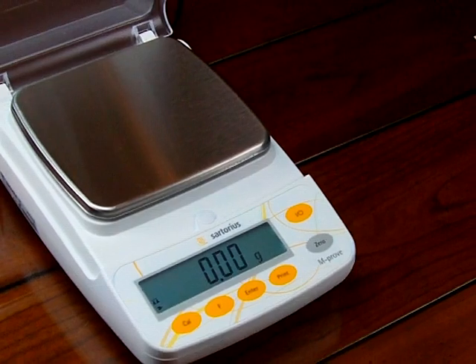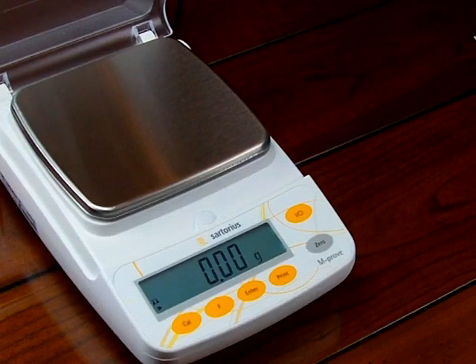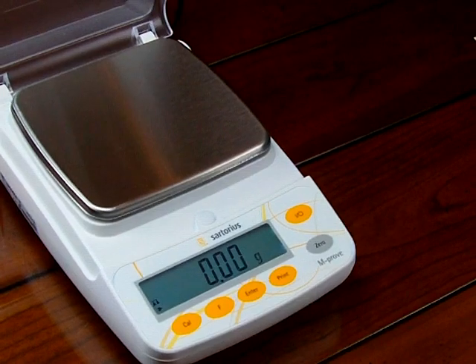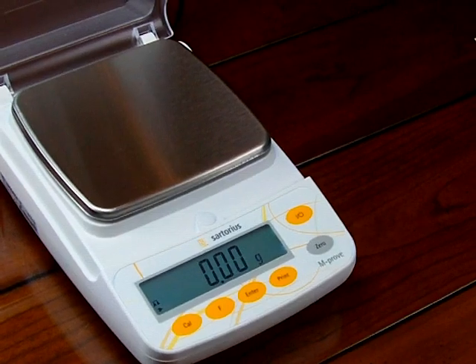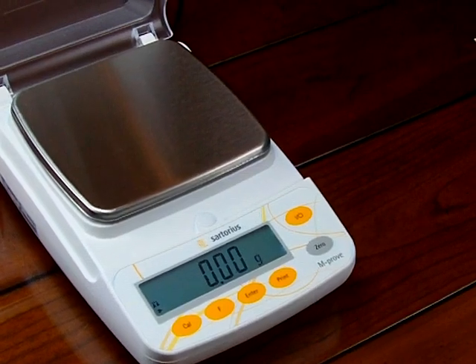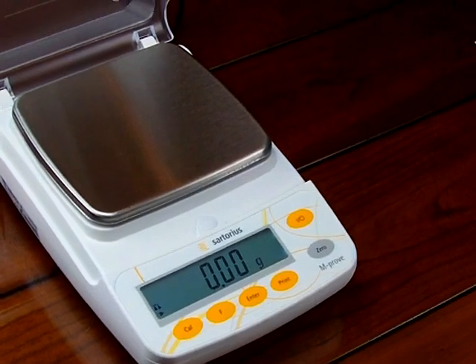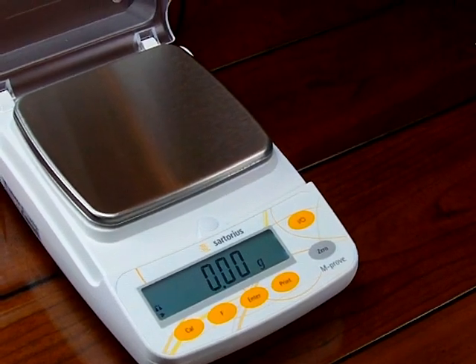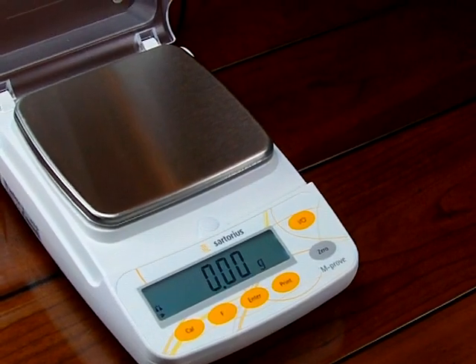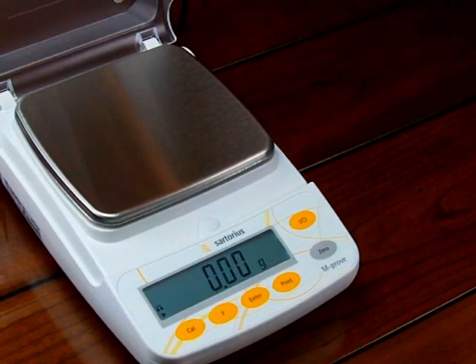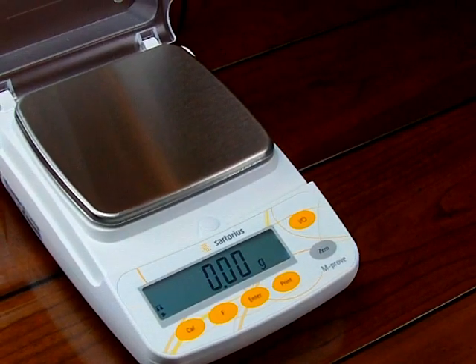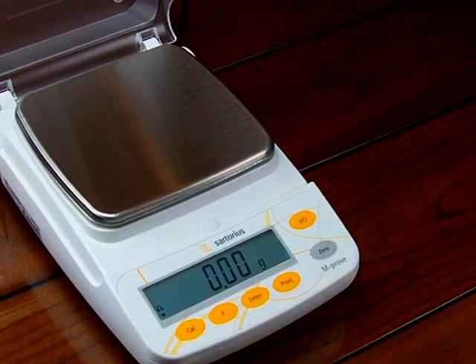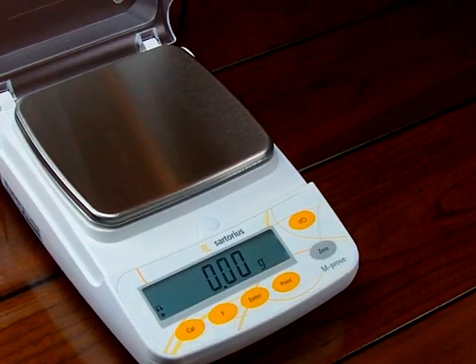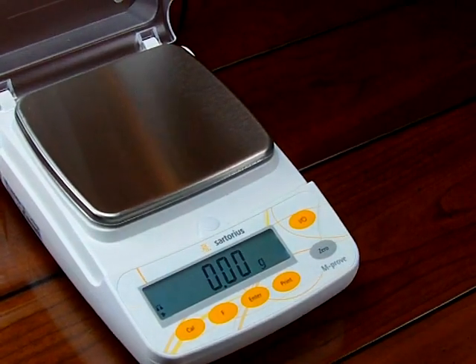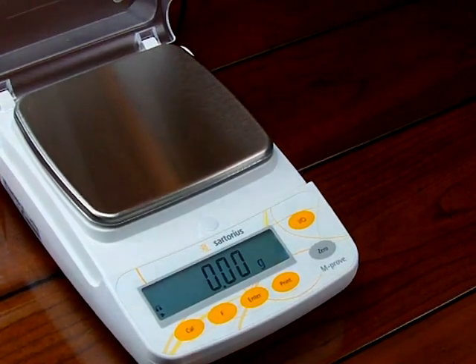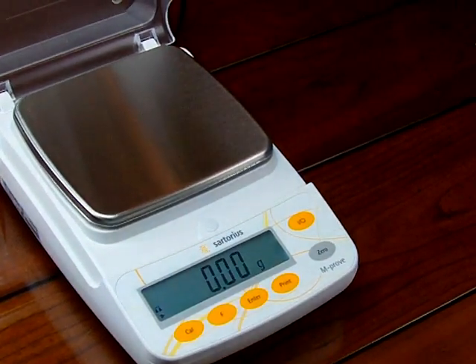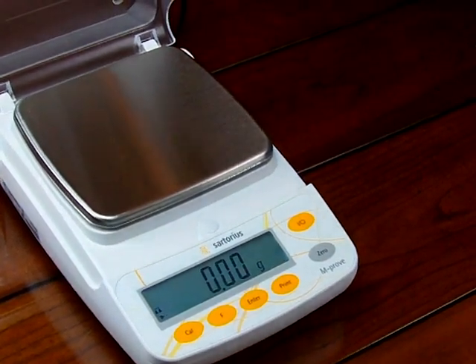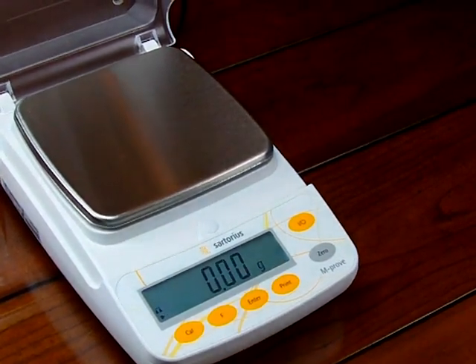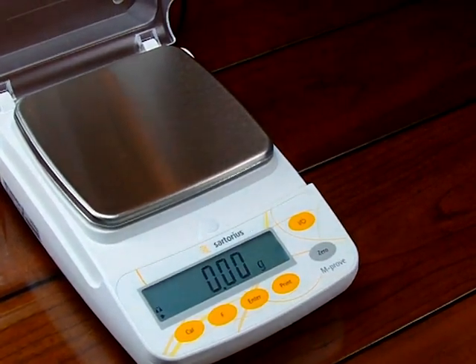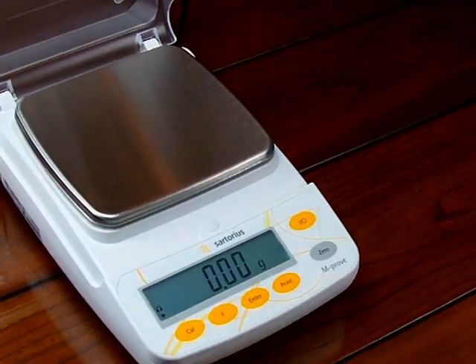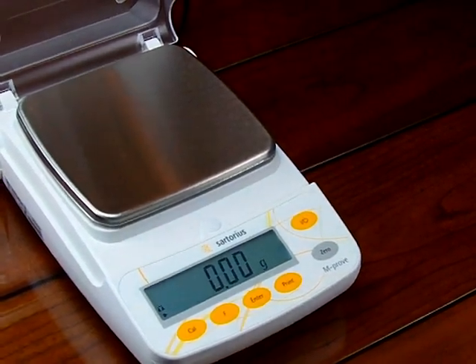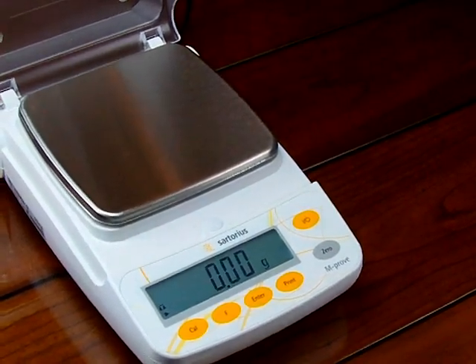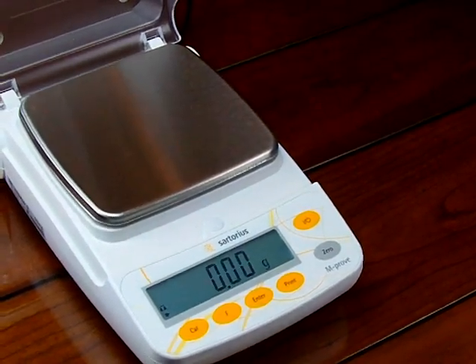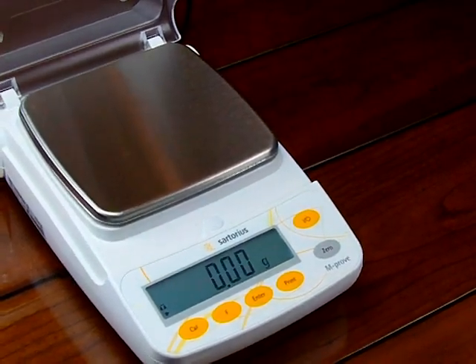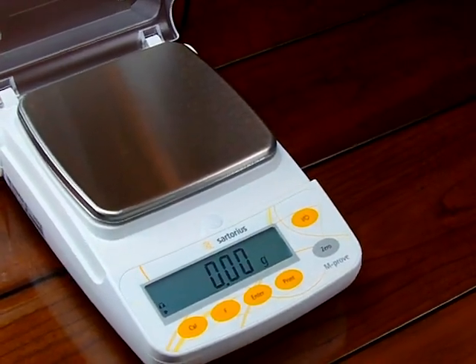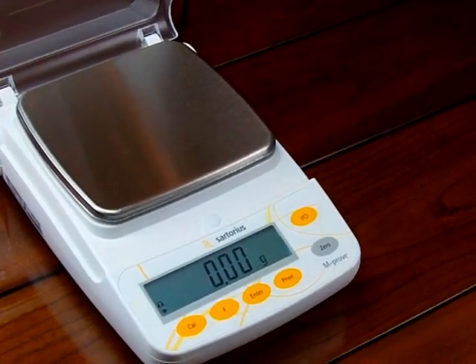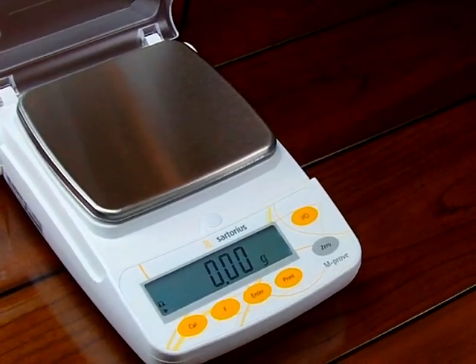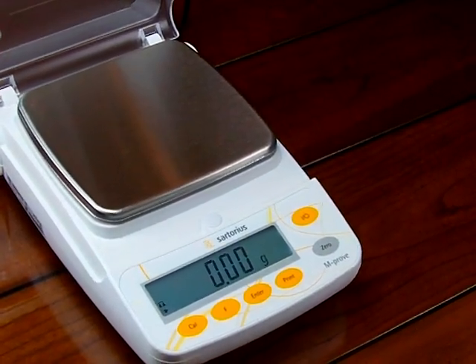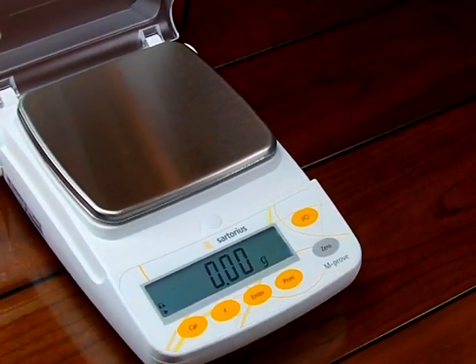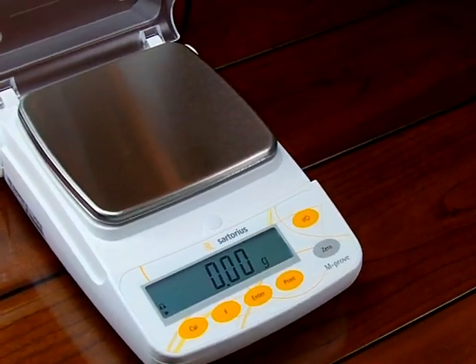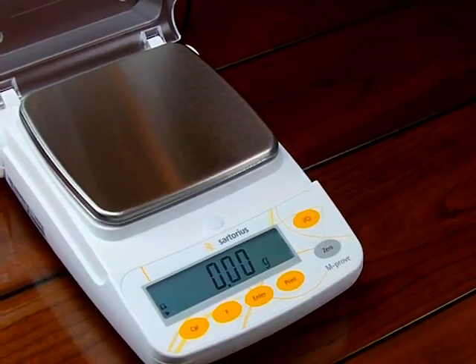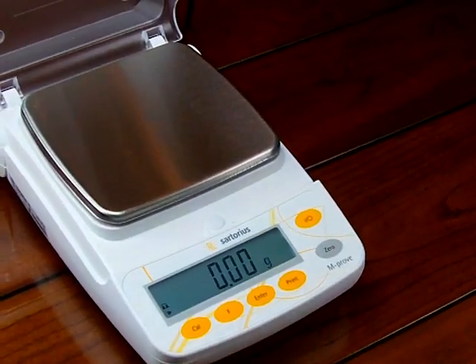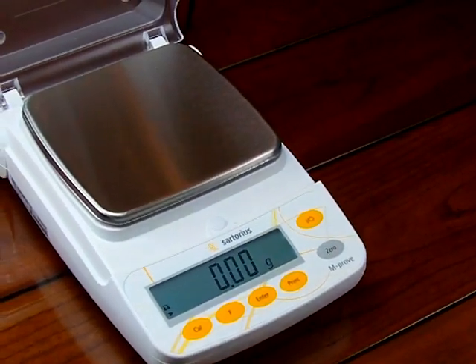The demonstration we're going to be showing today is on an AY412.